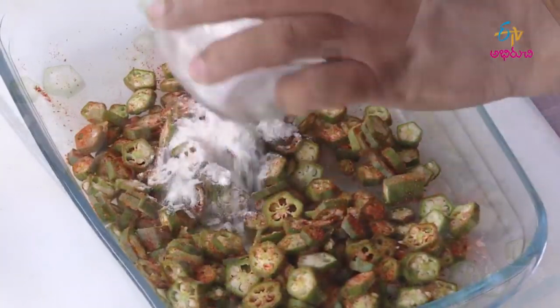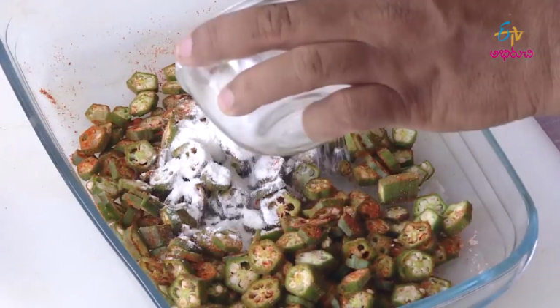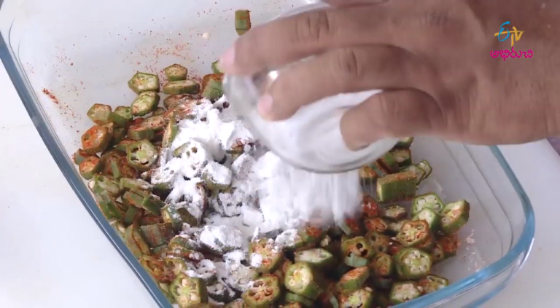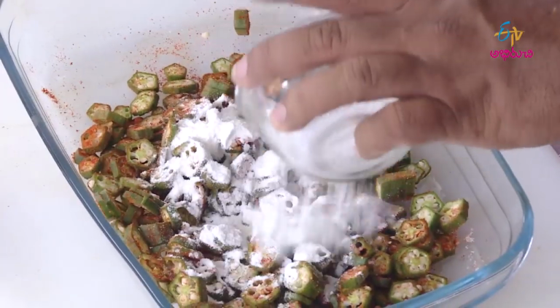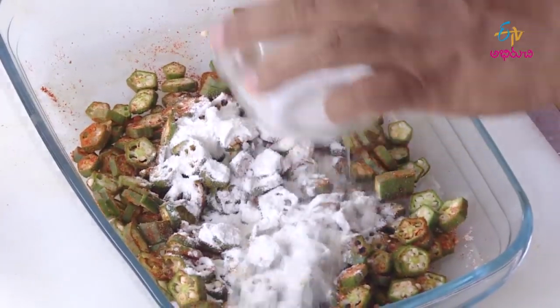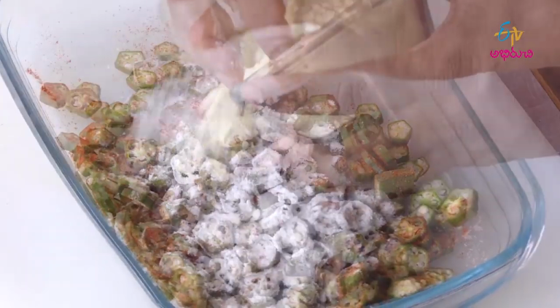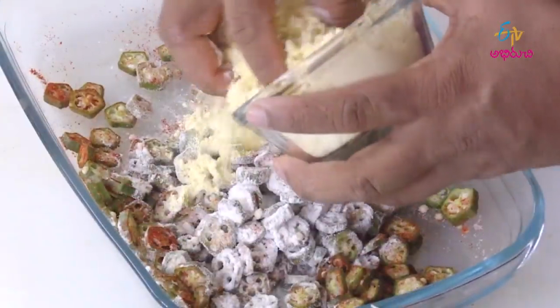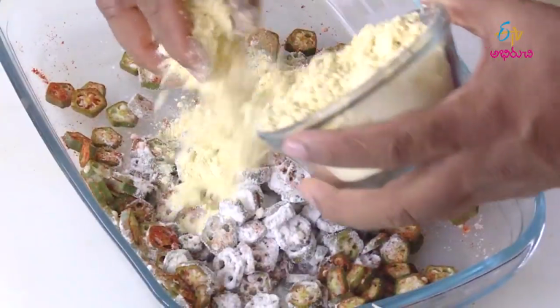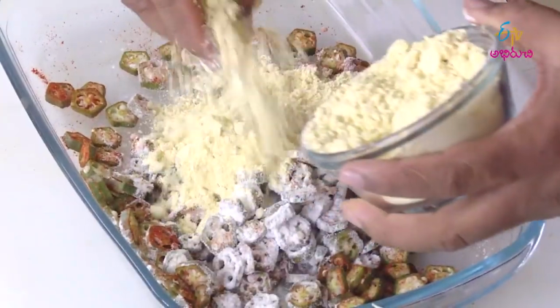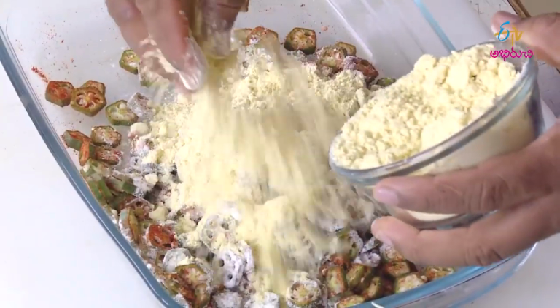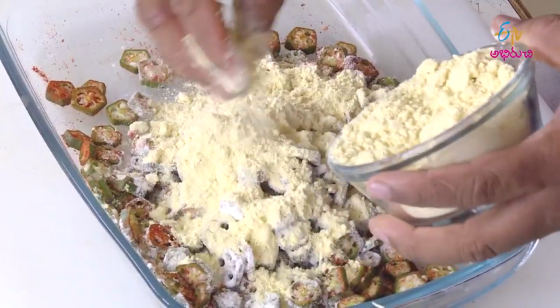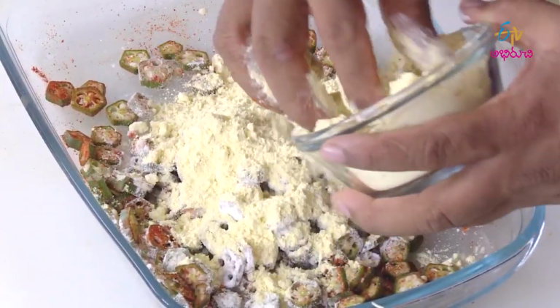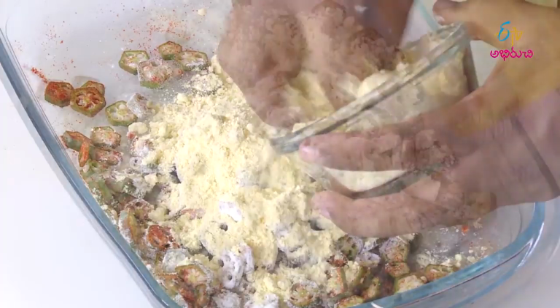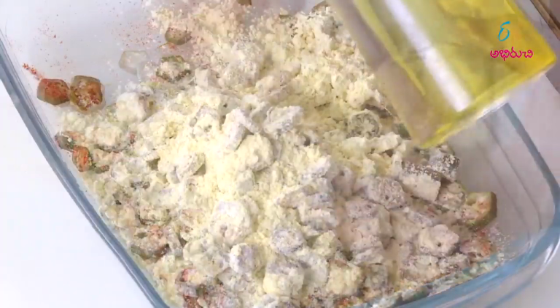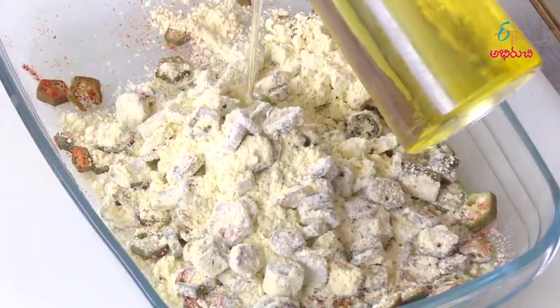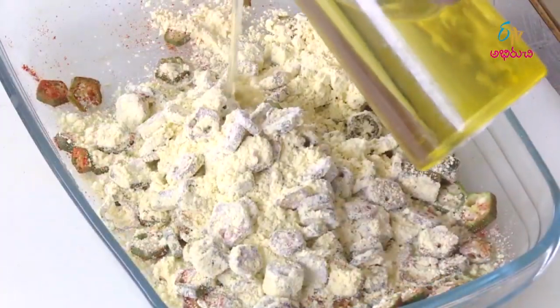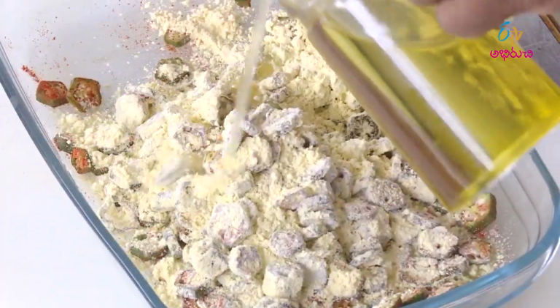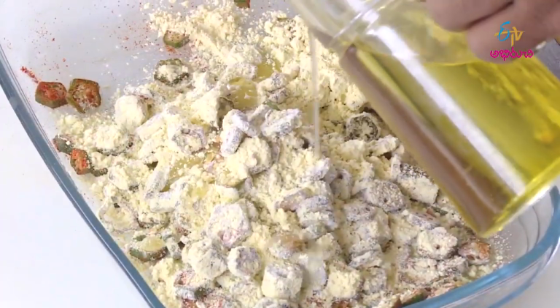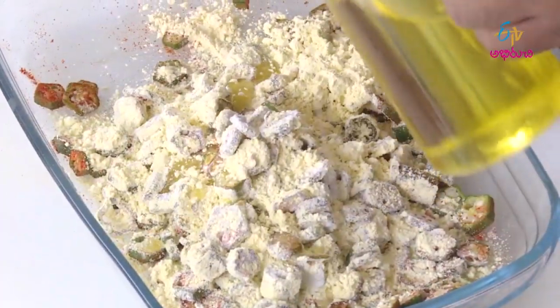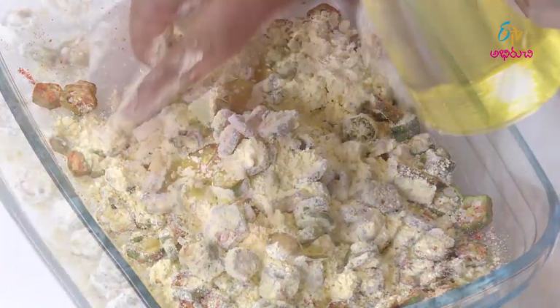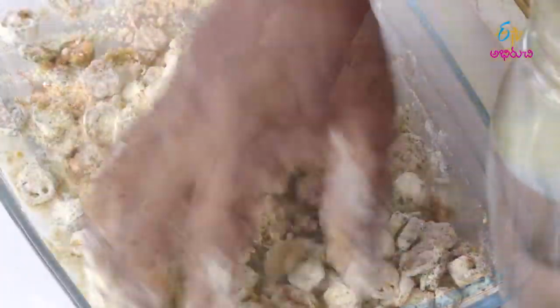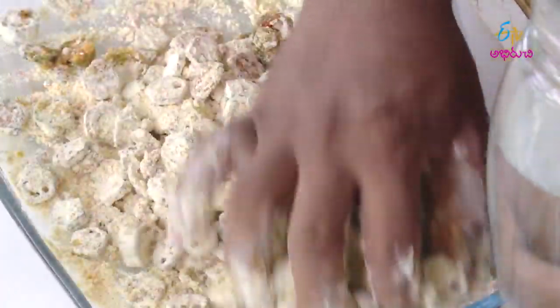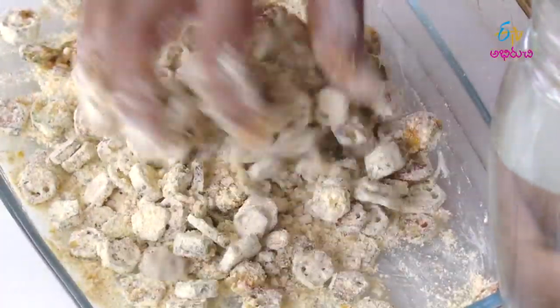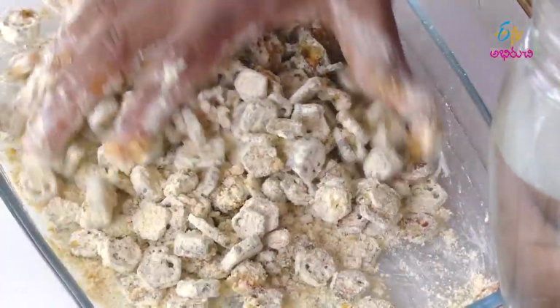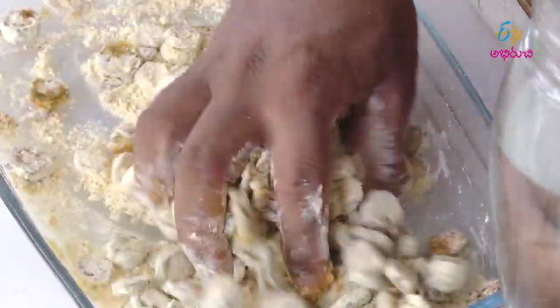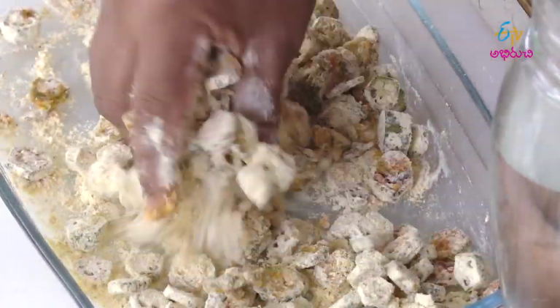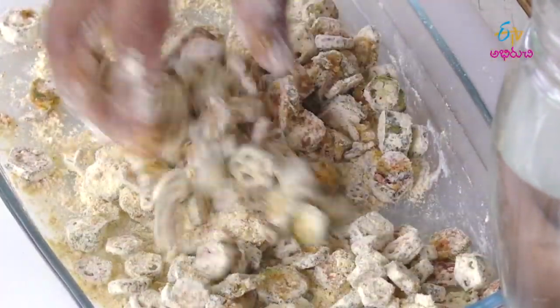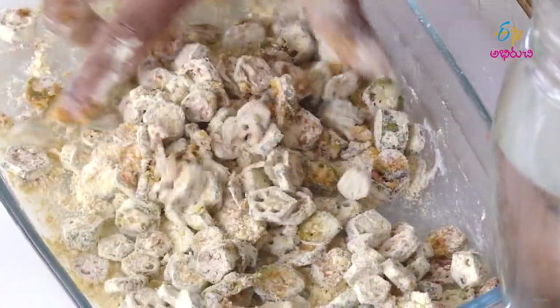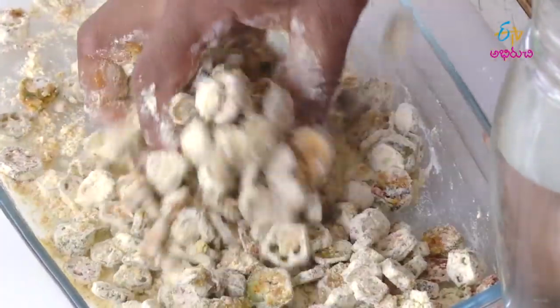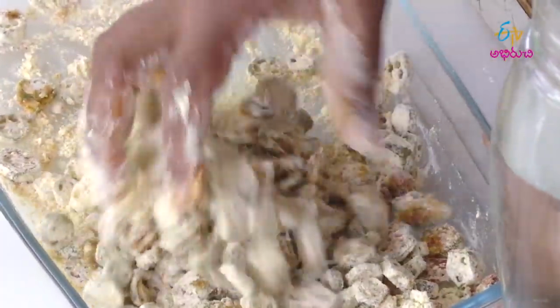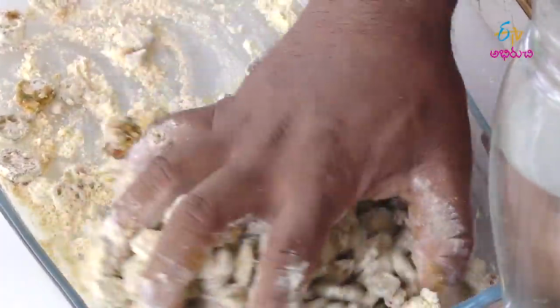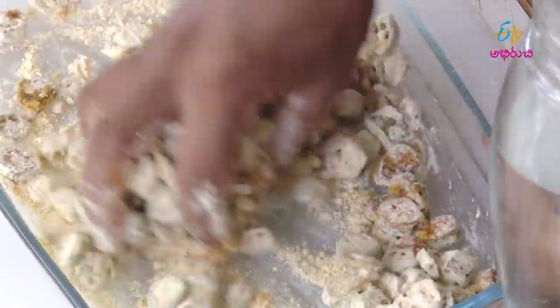Then take besan flour (sanaga pindi) and mix it in. If needed, you can also add oil. Add the required amount of masala spices and mix everything together well.